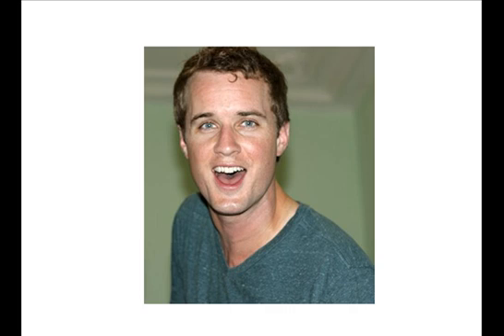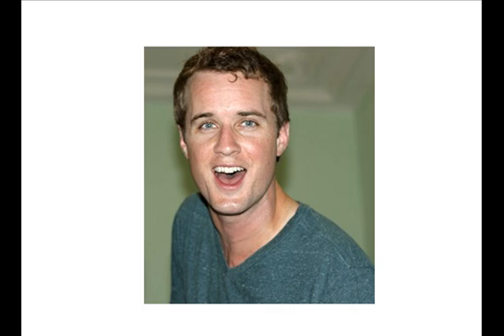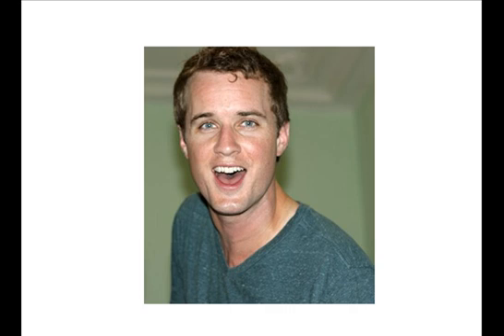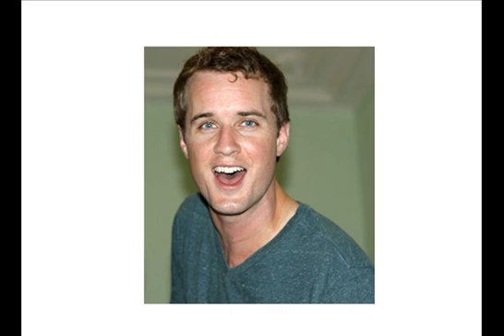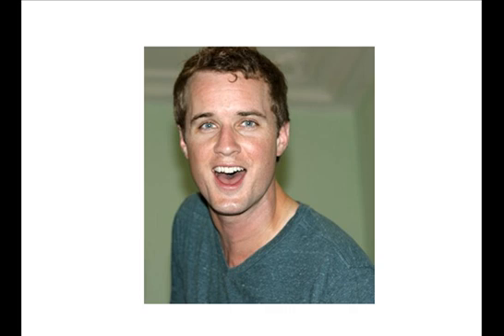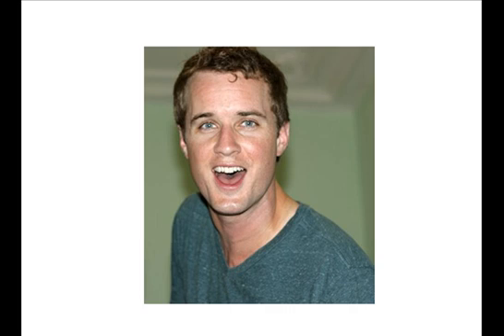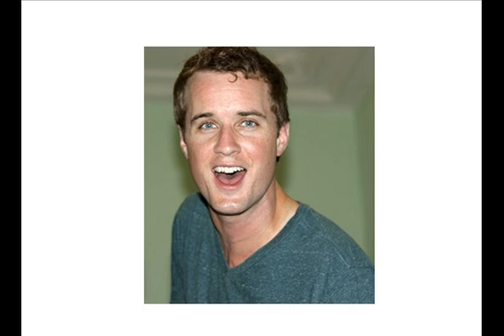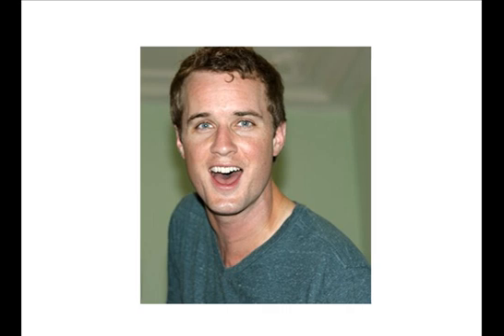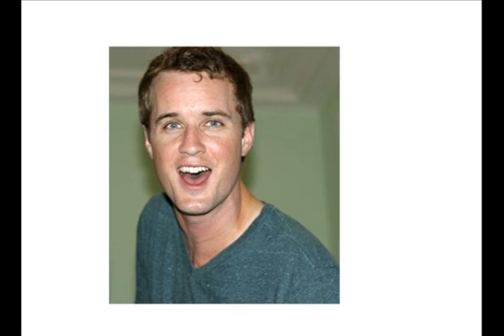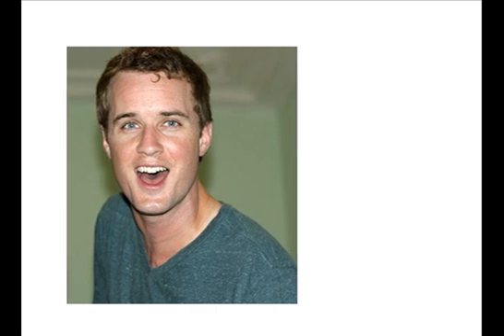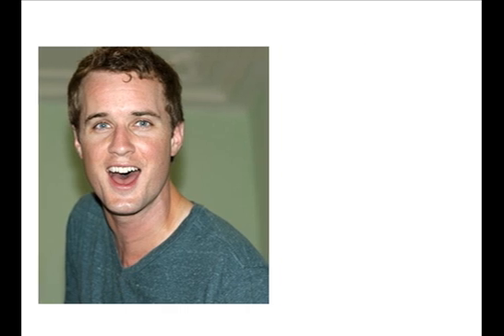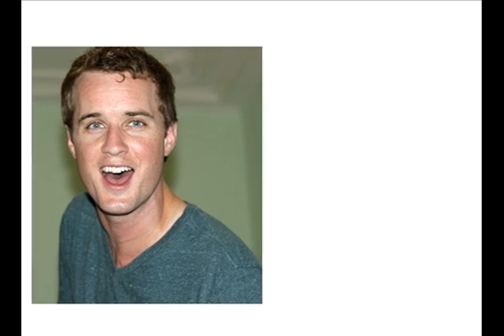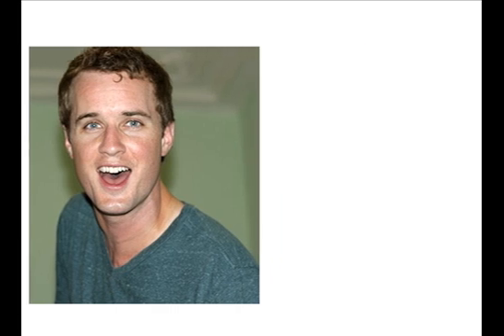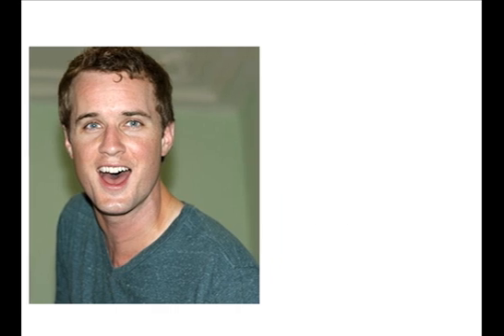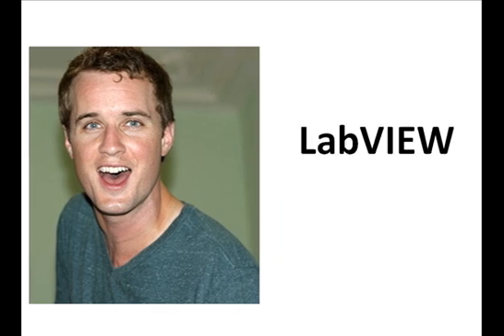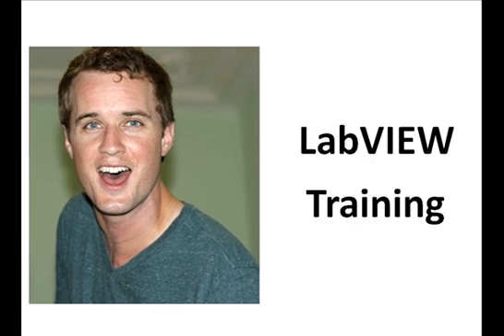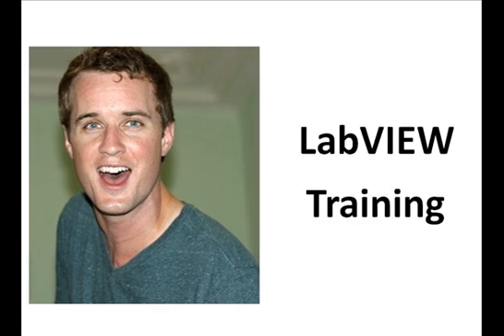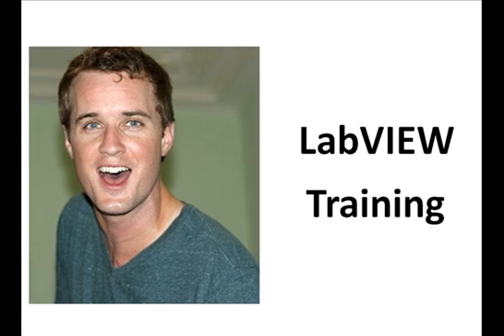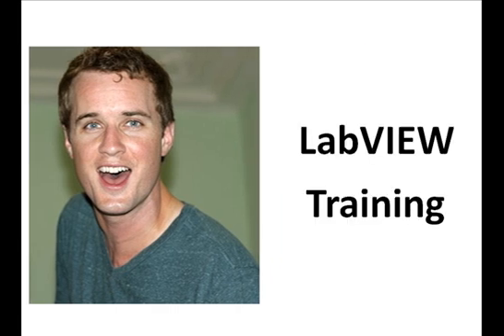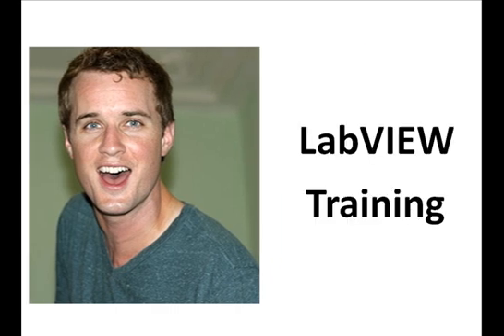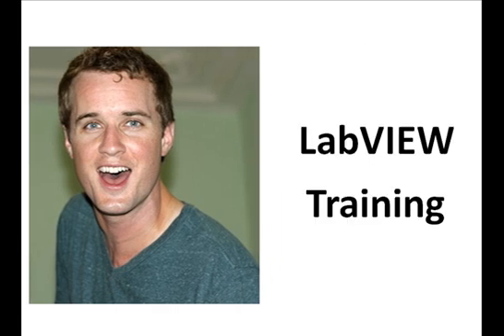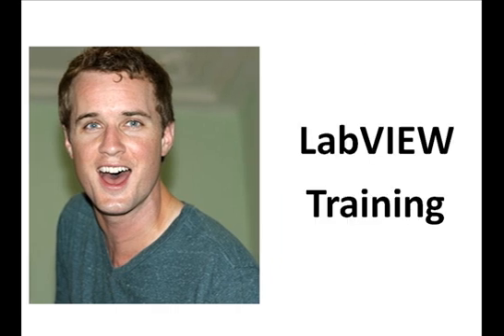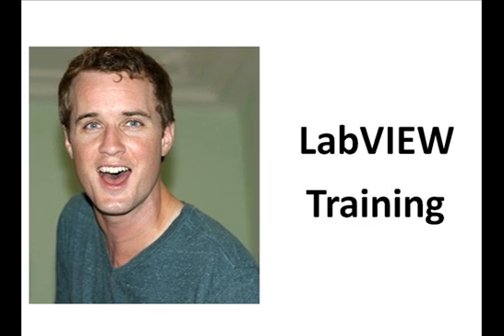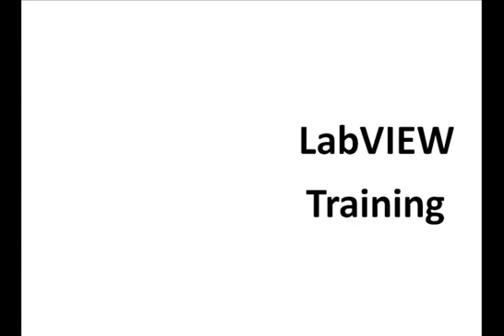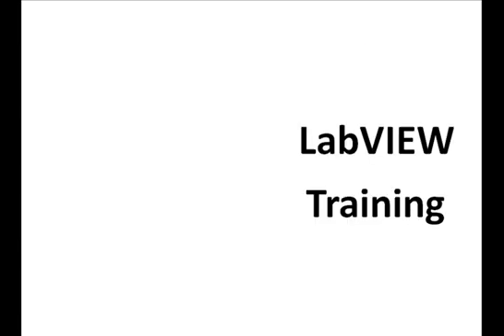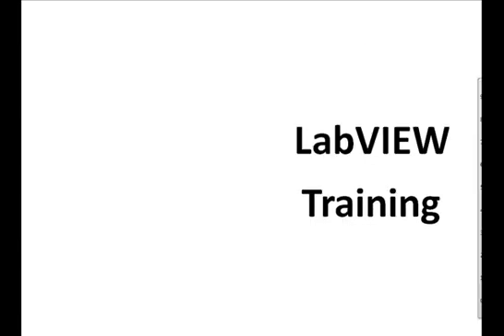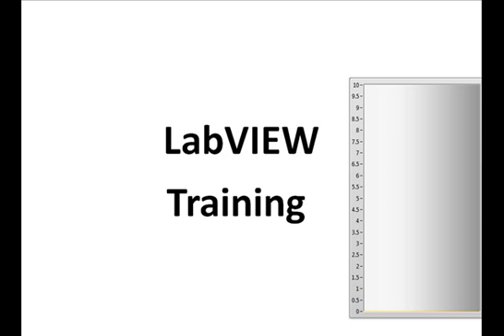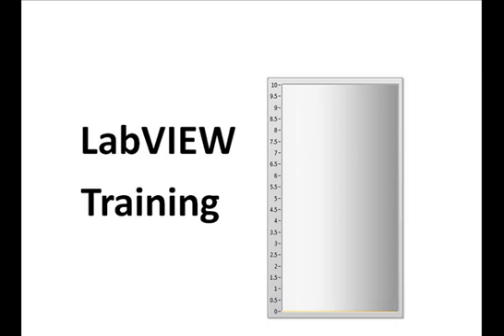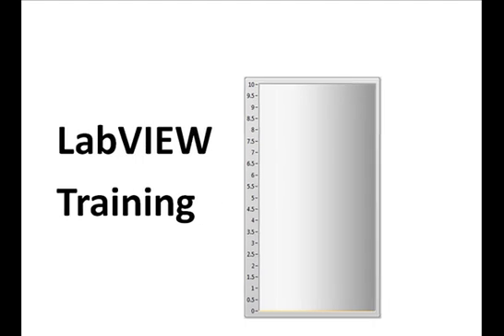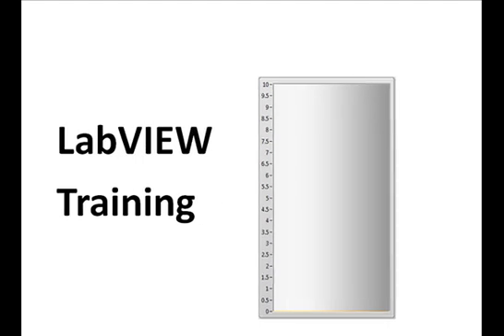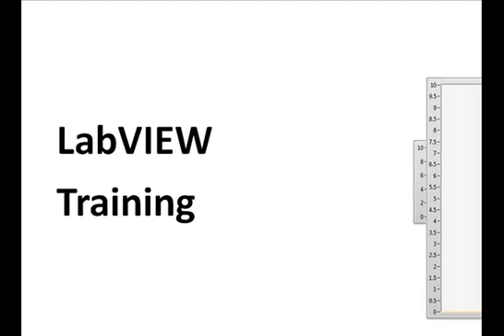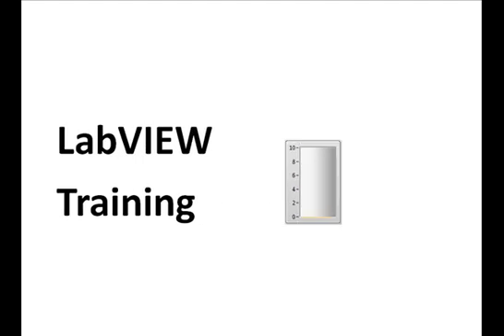My name is Brian, and I'm excited about LabVIEW training. All kinds, big and little.